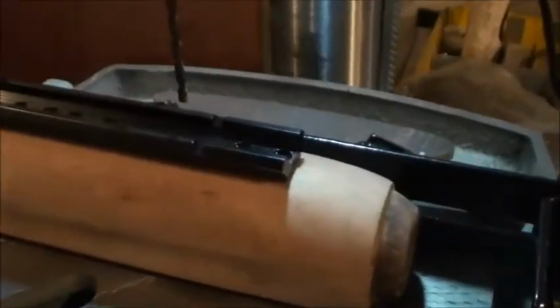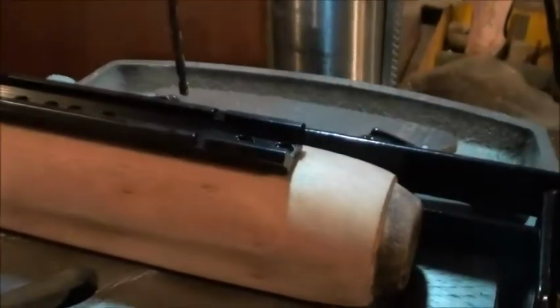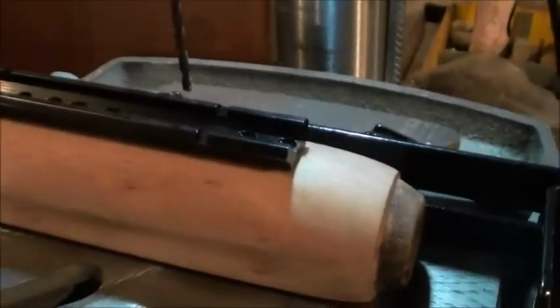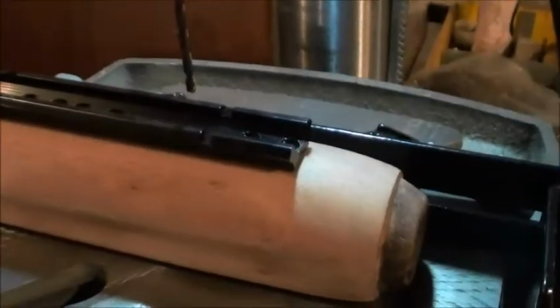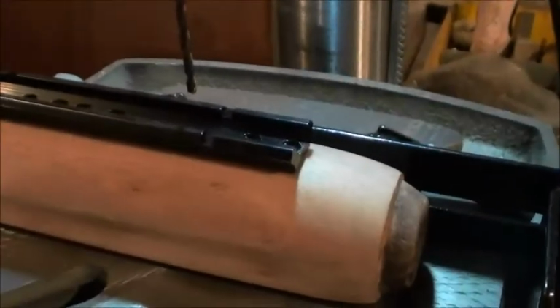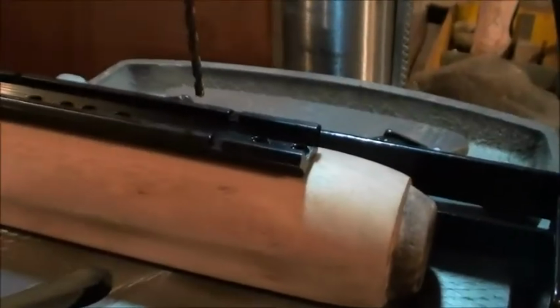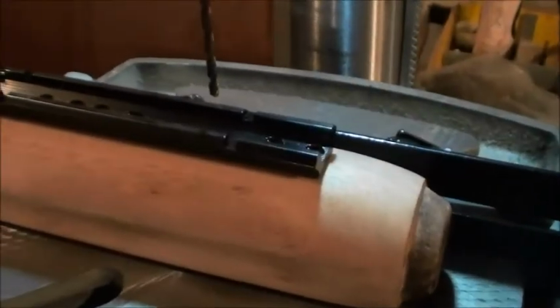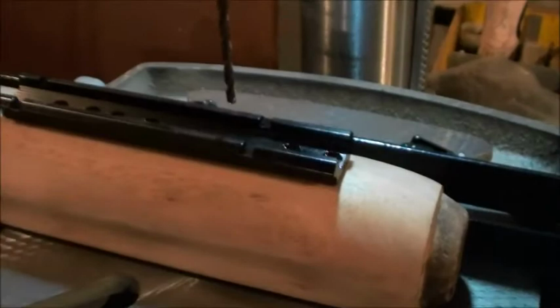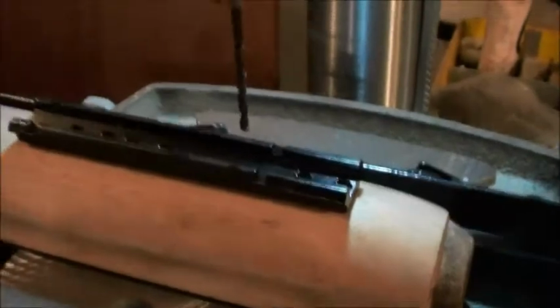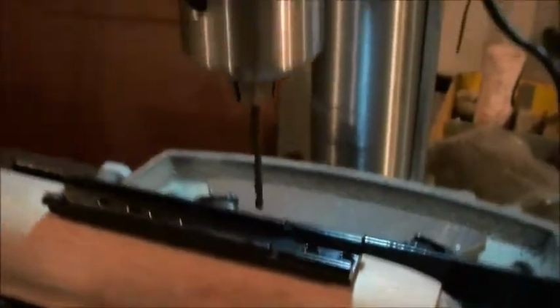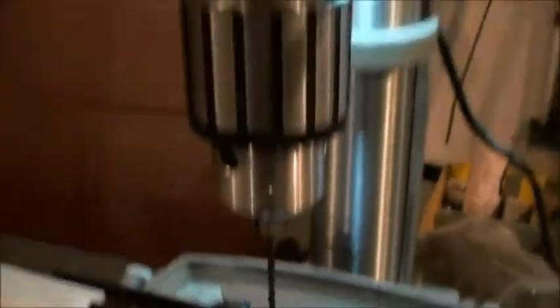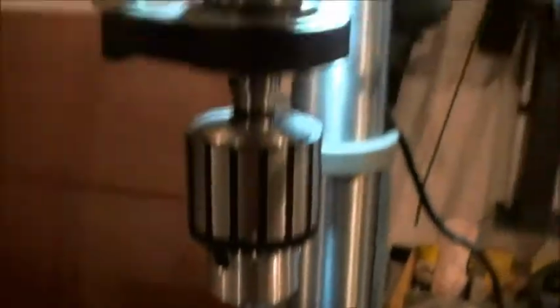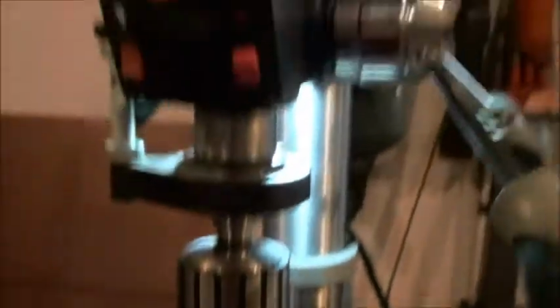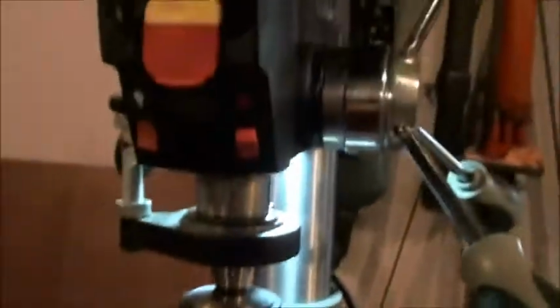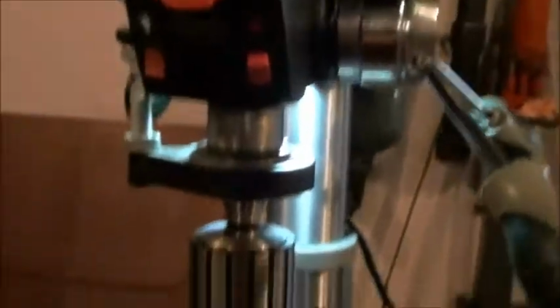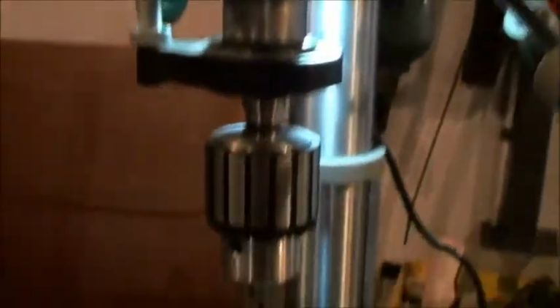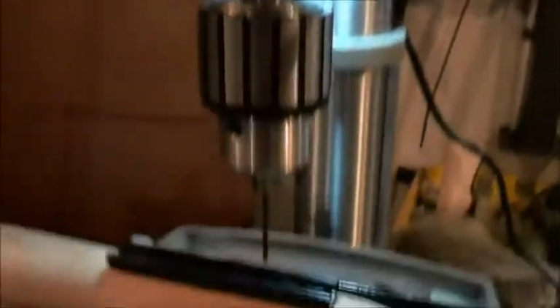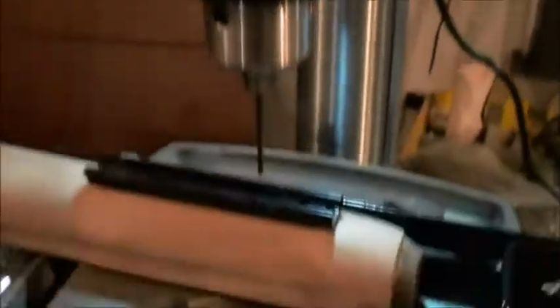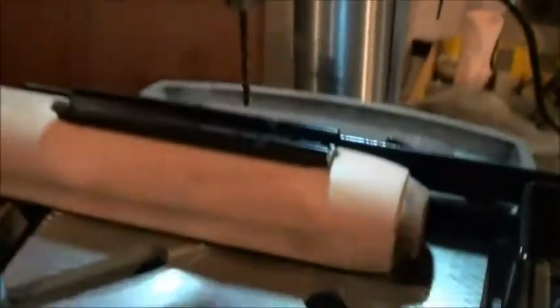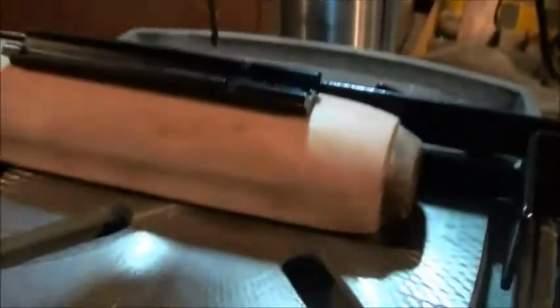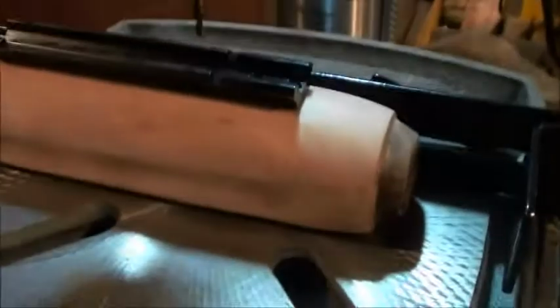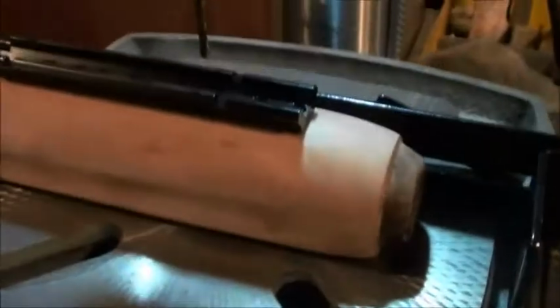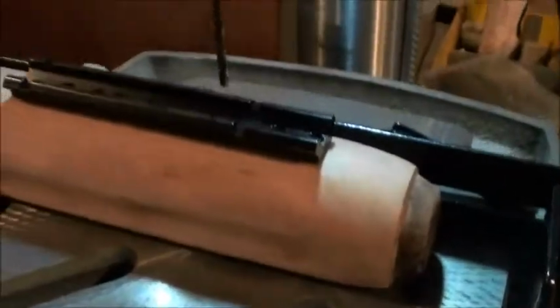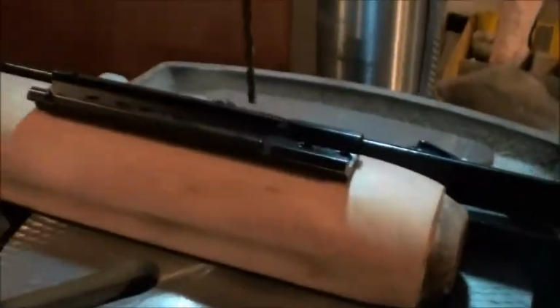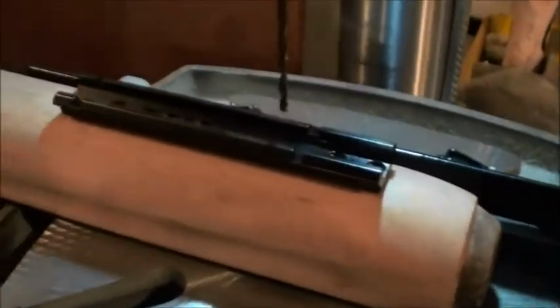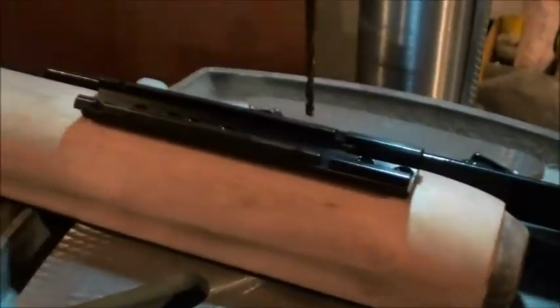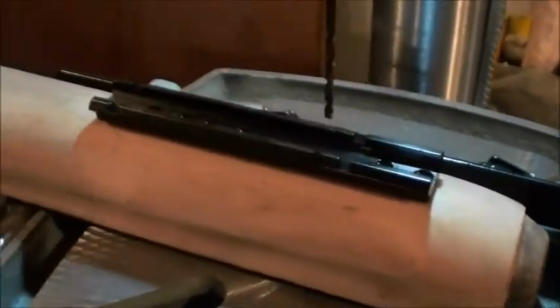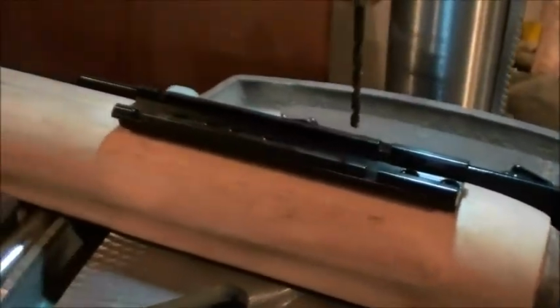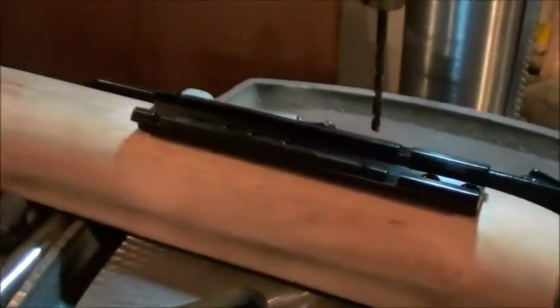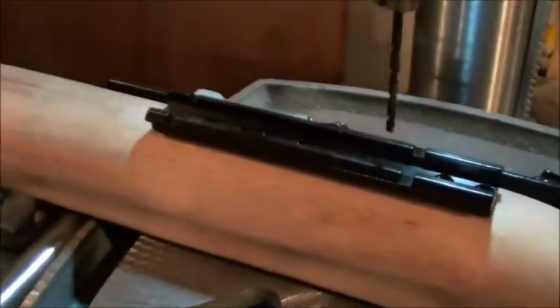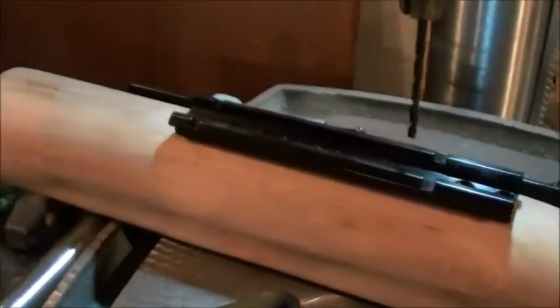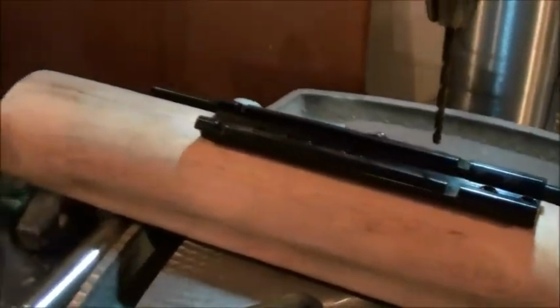We have it up to the drill press, and I'm going to drill some holes.